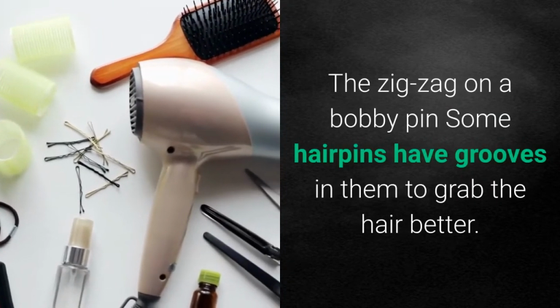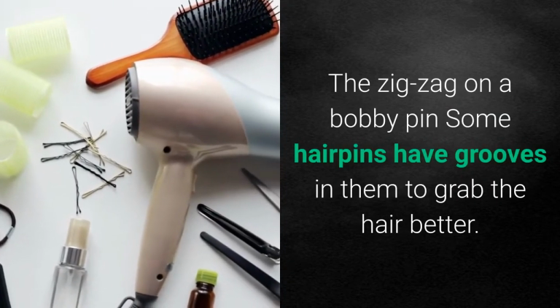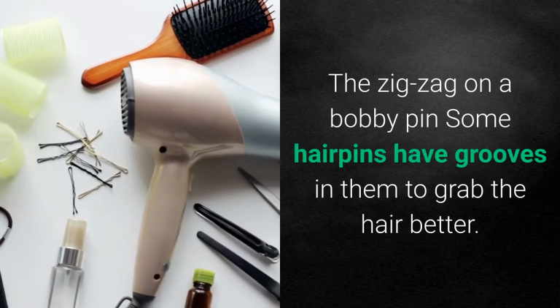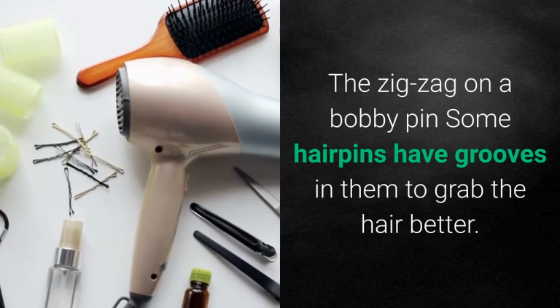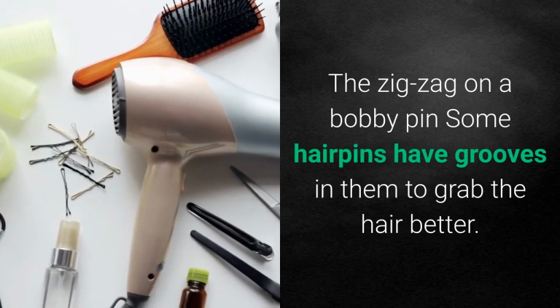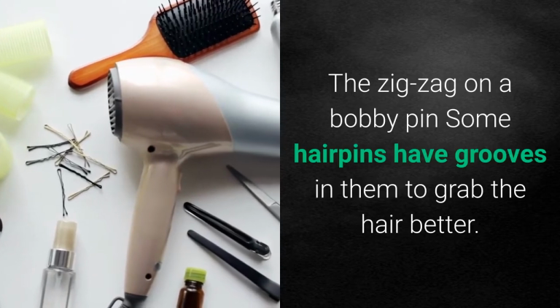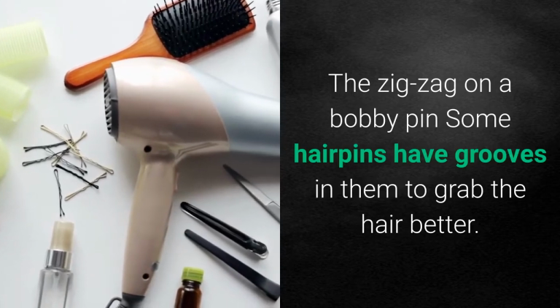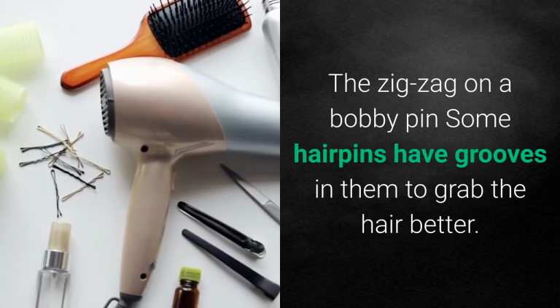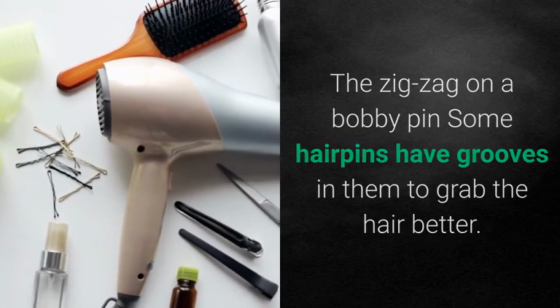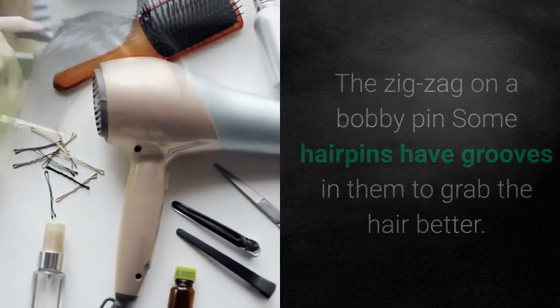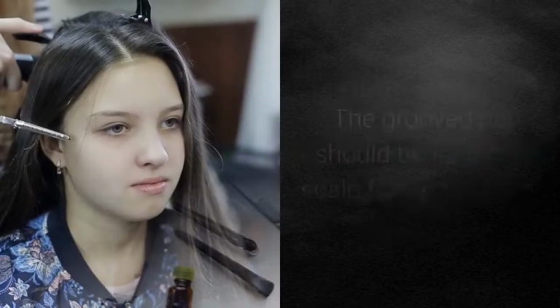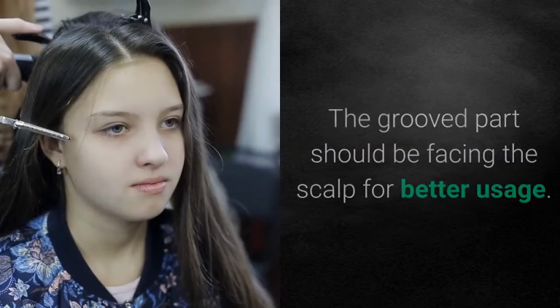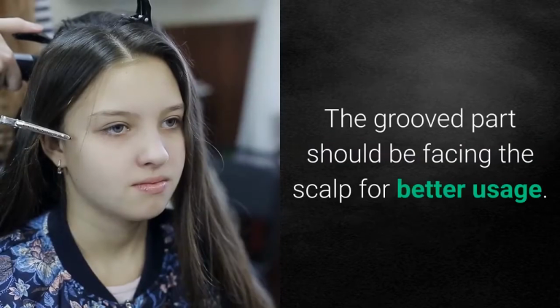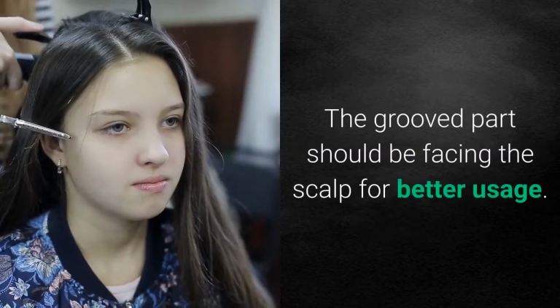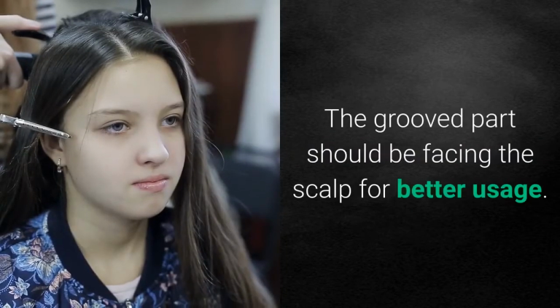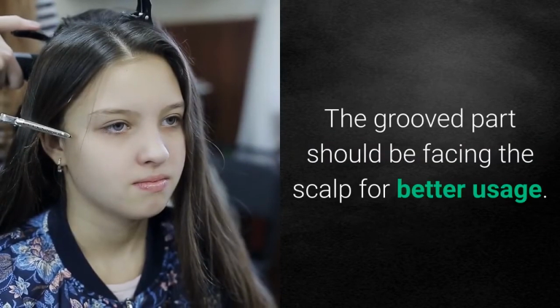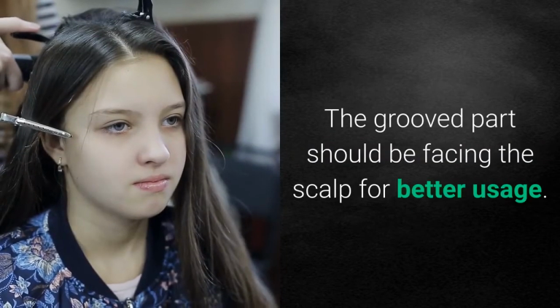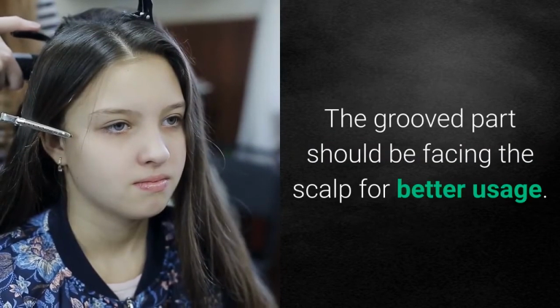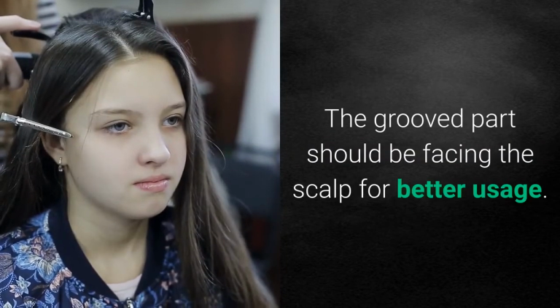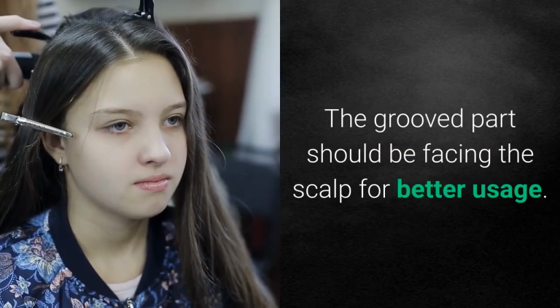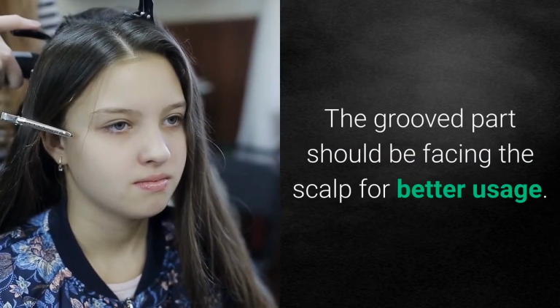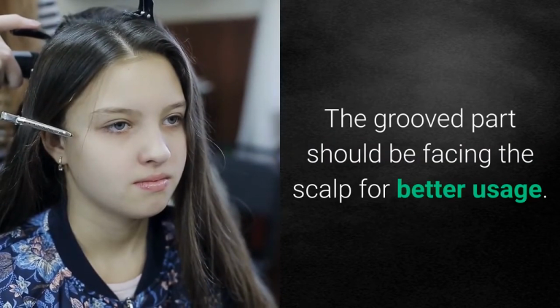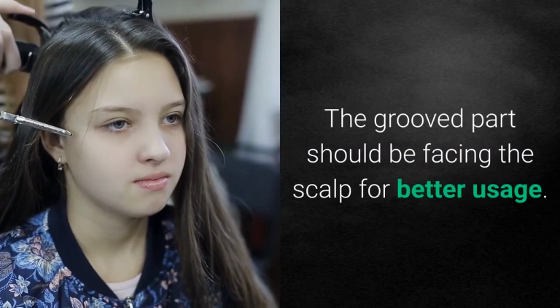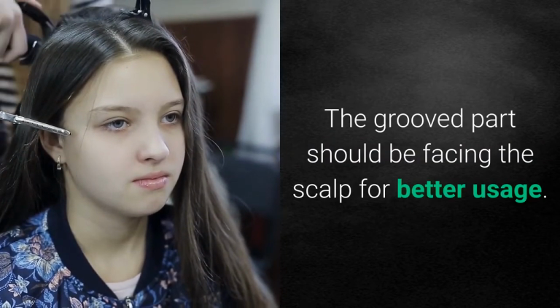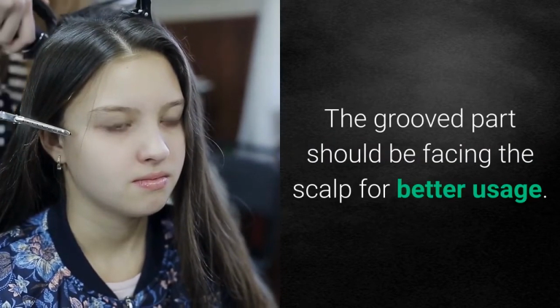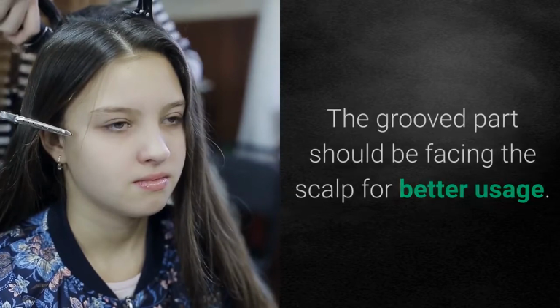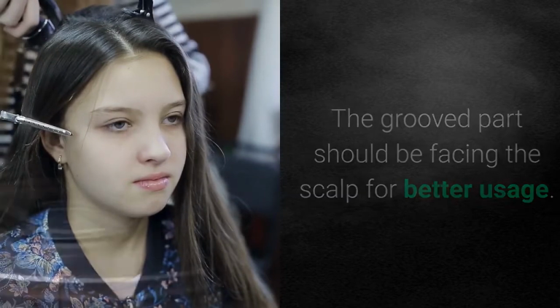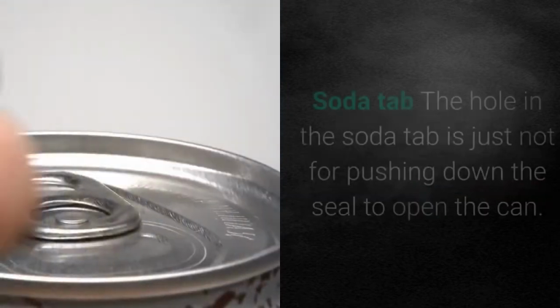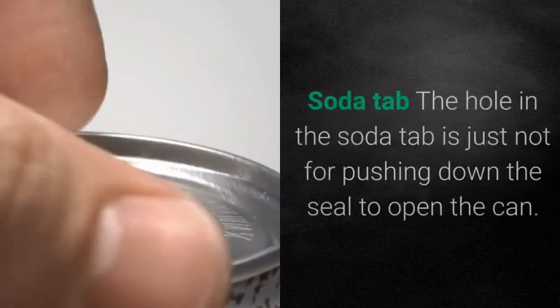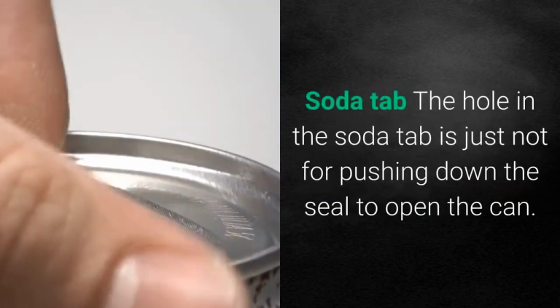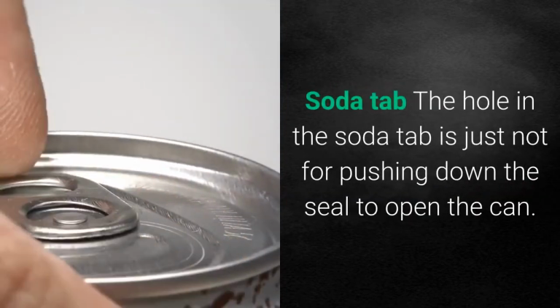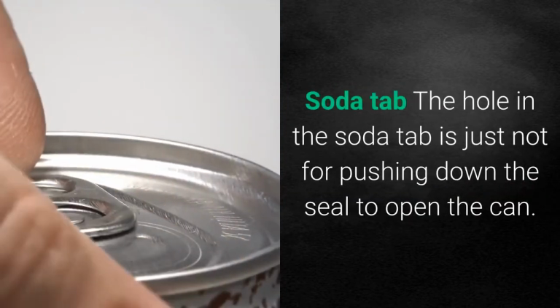The zigzag on a bobby pin: some hair pins have grooves in them to grab the hair better. The grooved side should be facing the scalp for better usage.